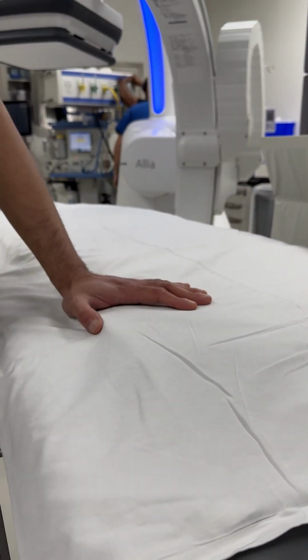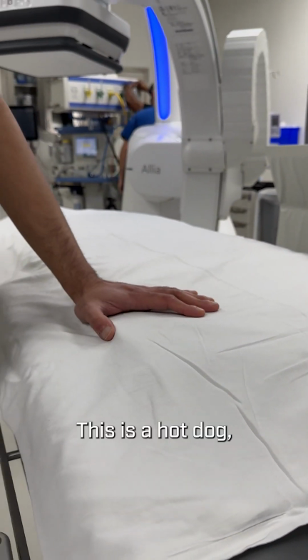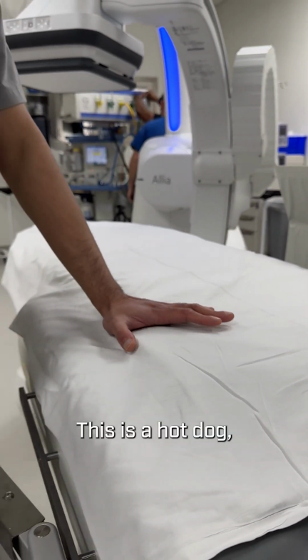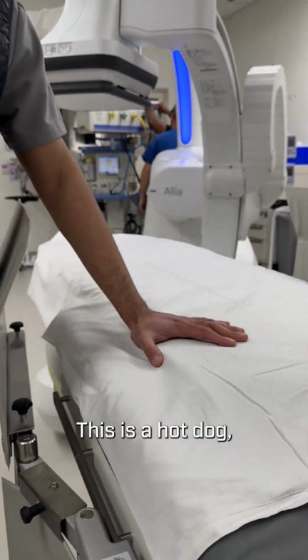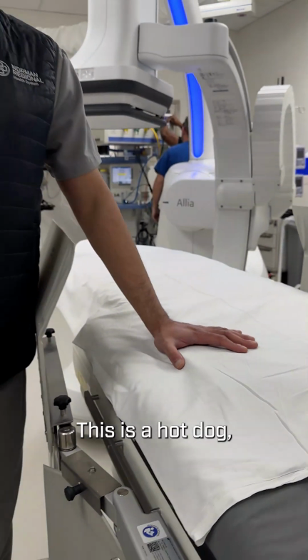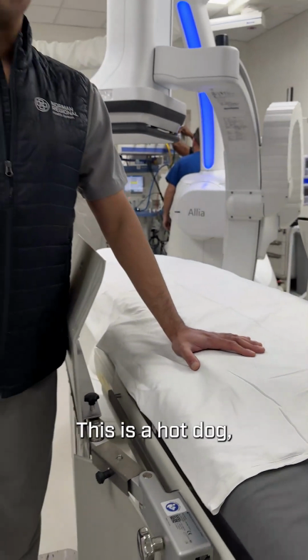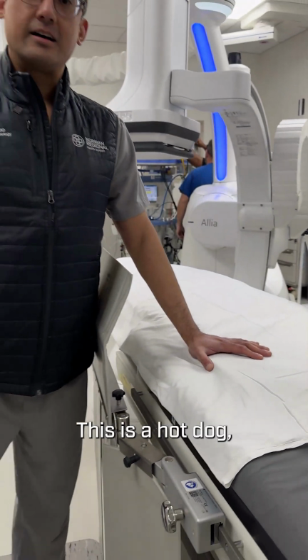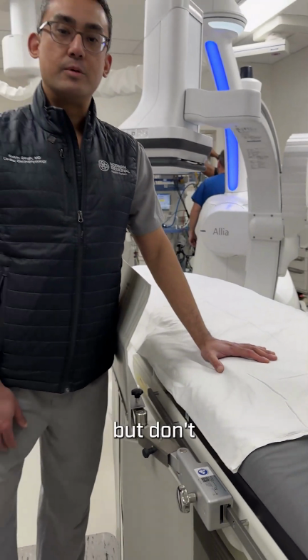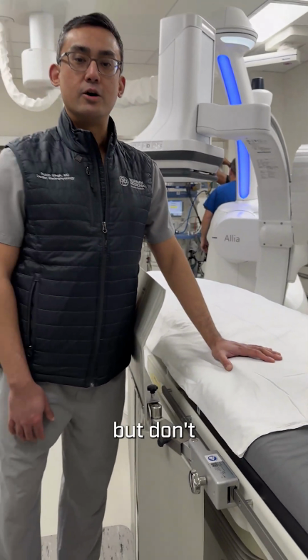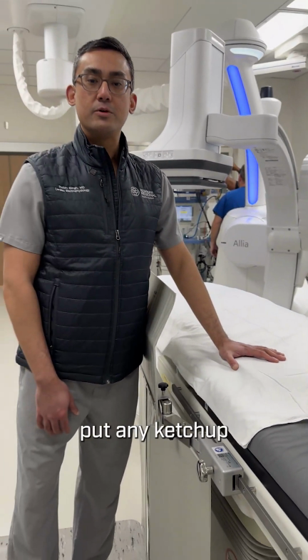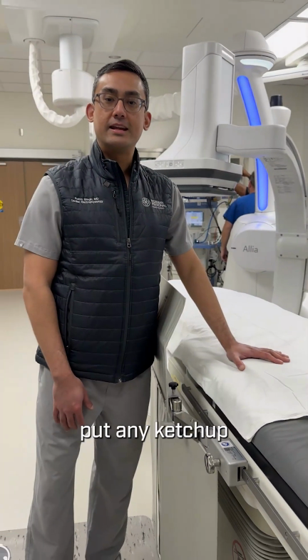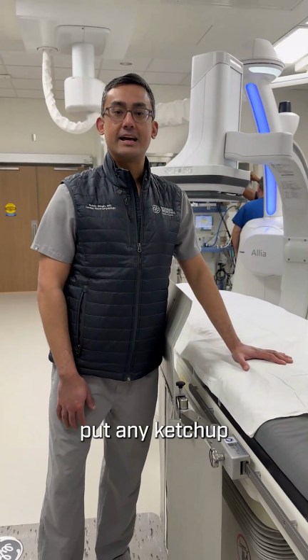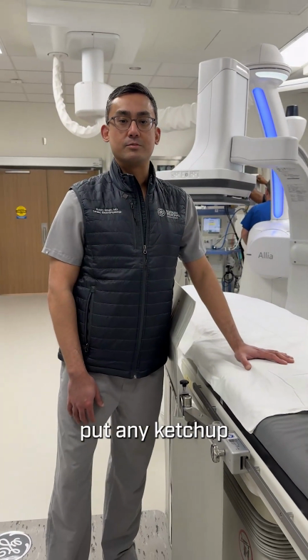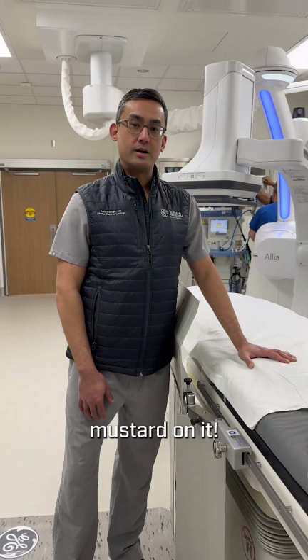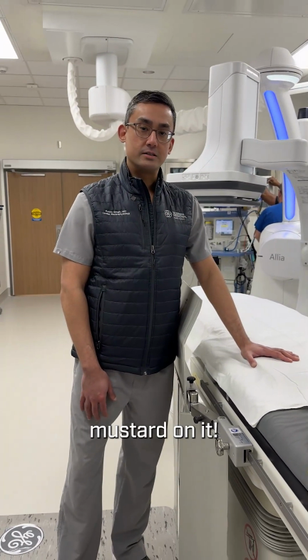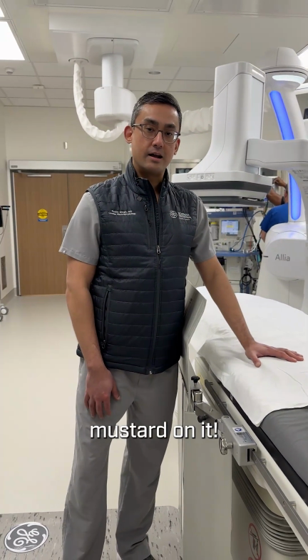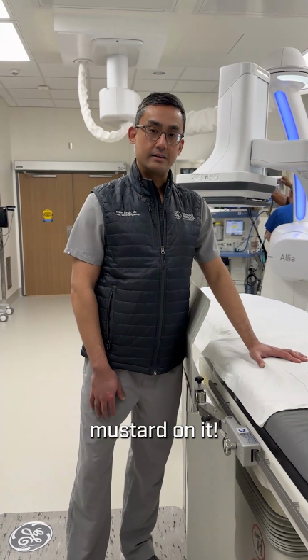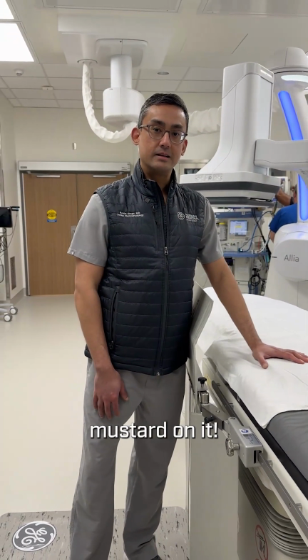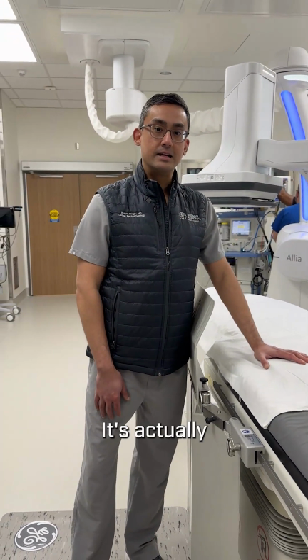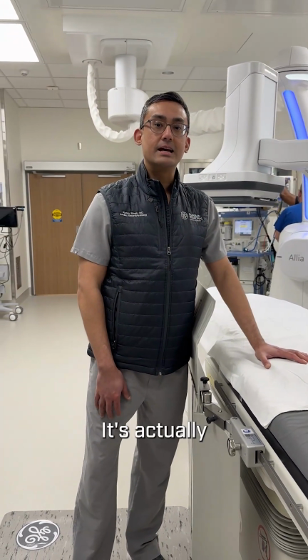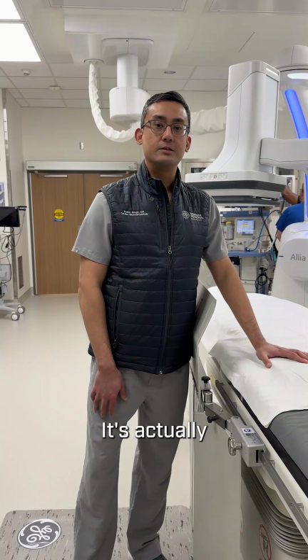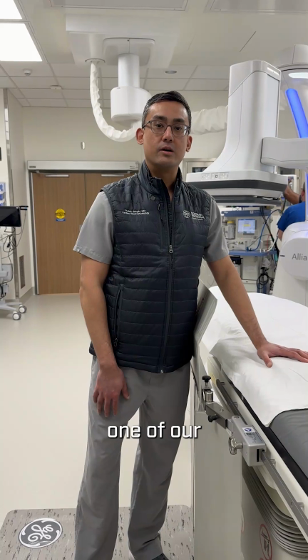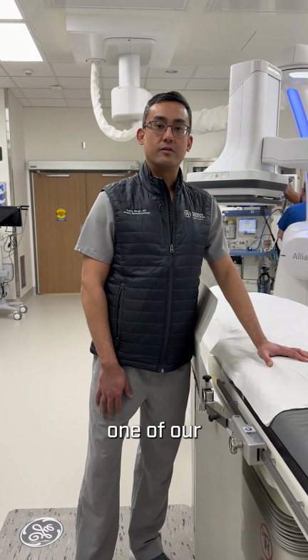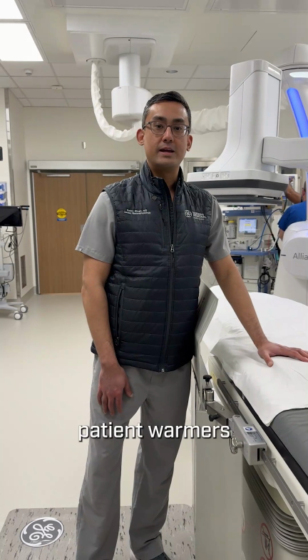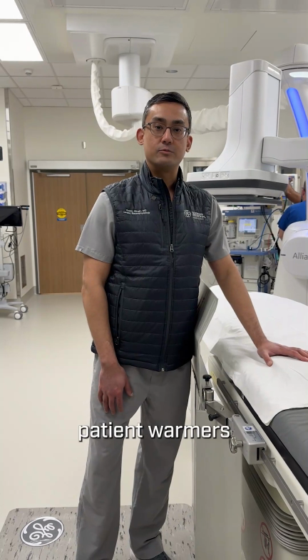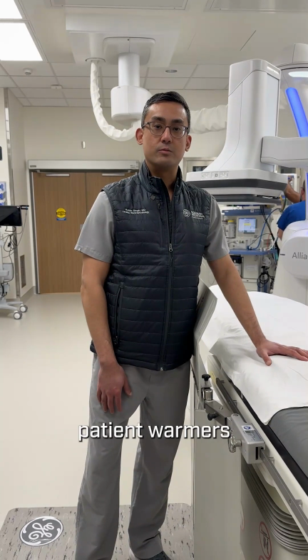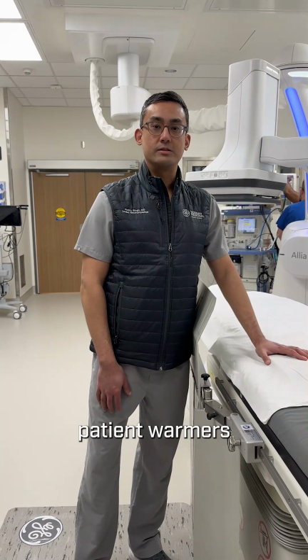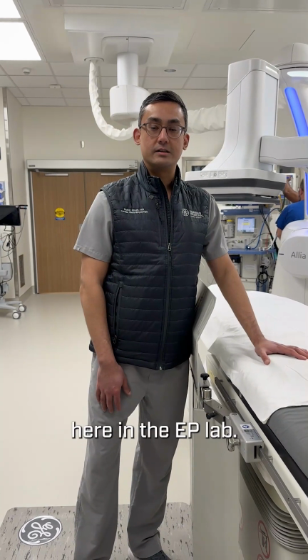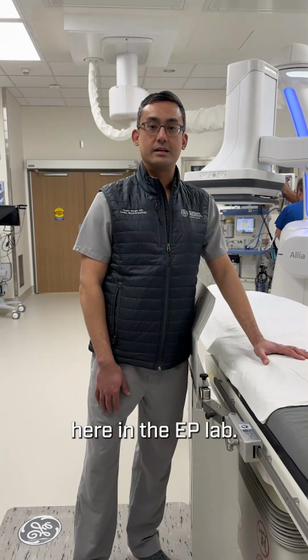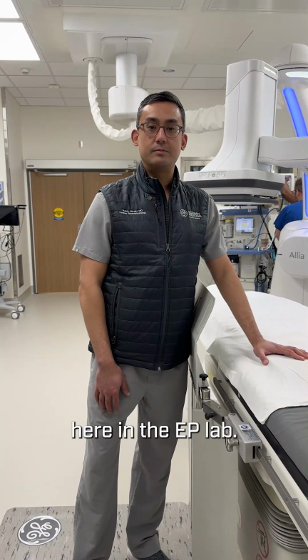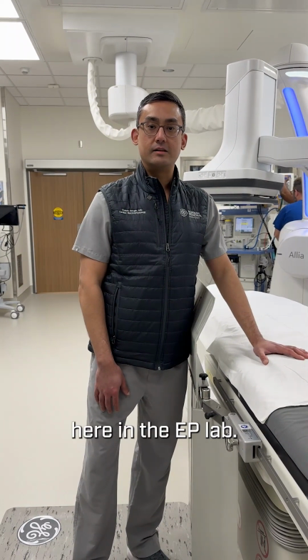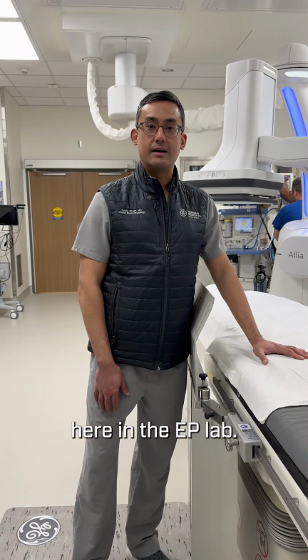This is a hot dog, but don't put any ketchup or mustard on it. It's actually one of our patient warmers here in the EP lab.